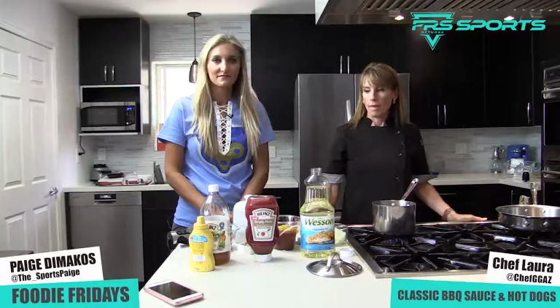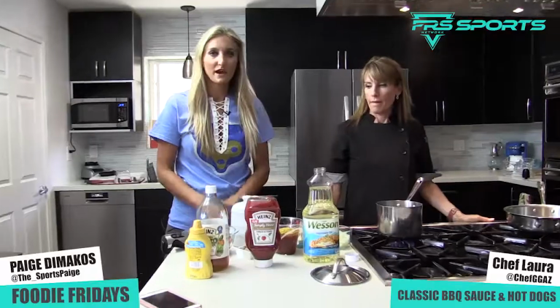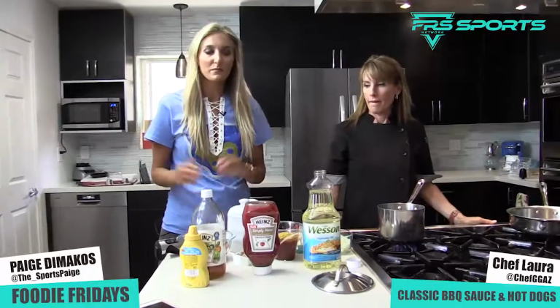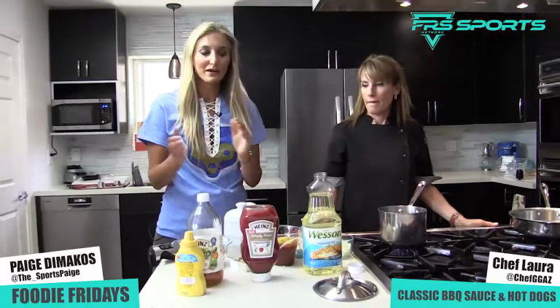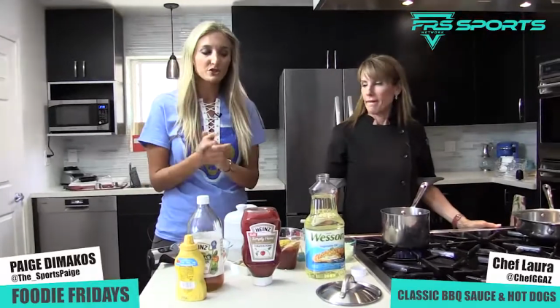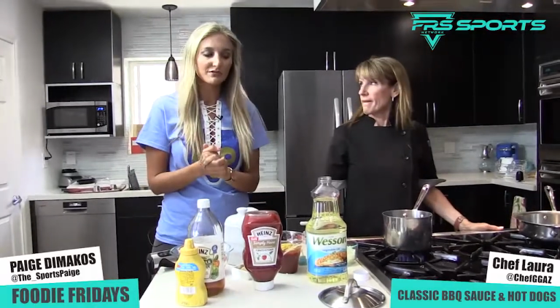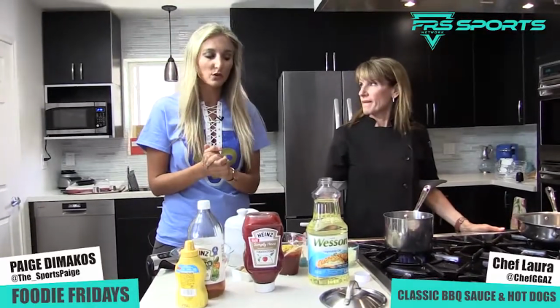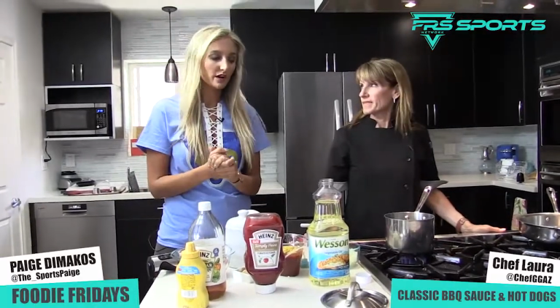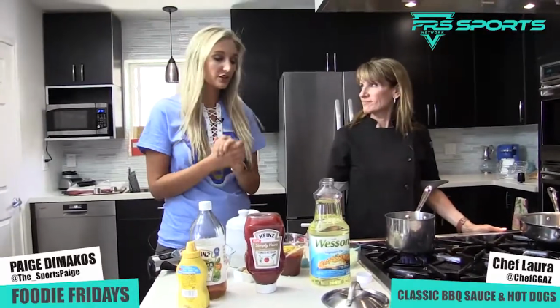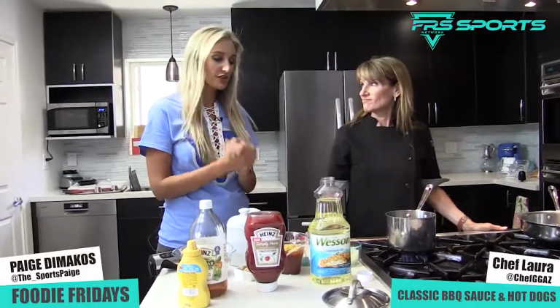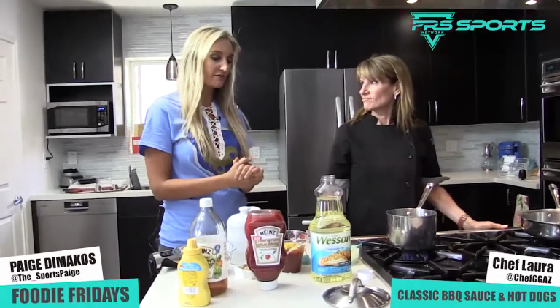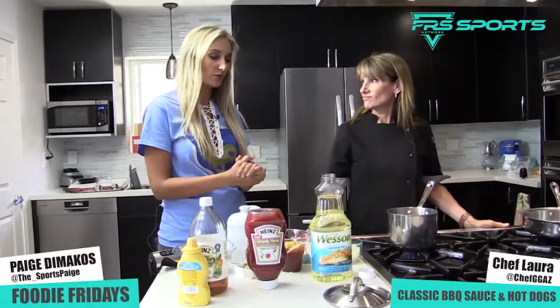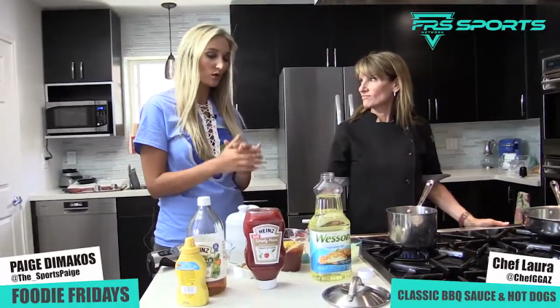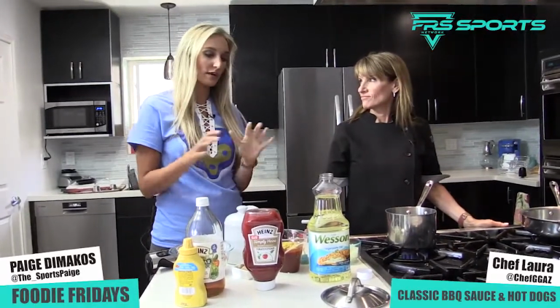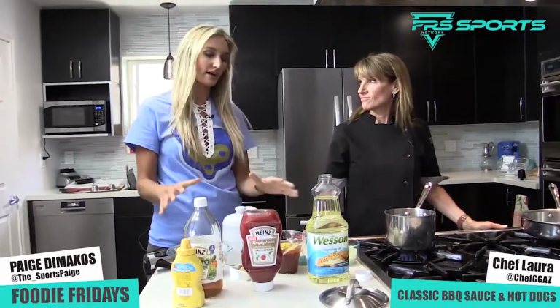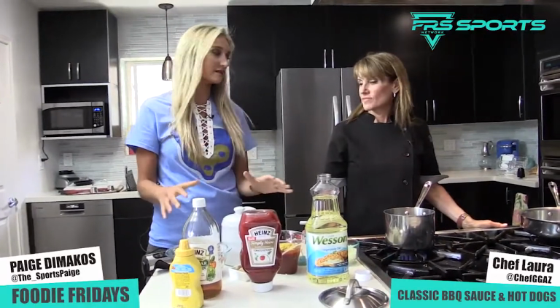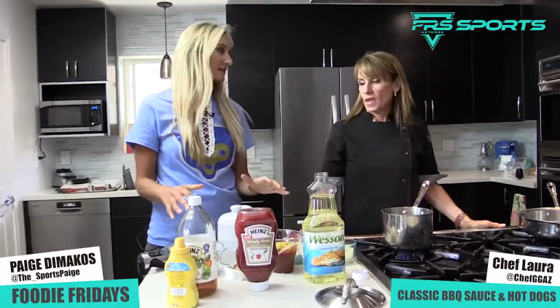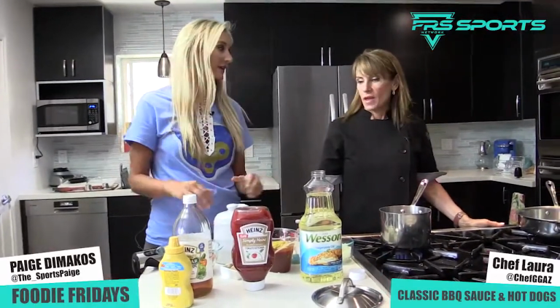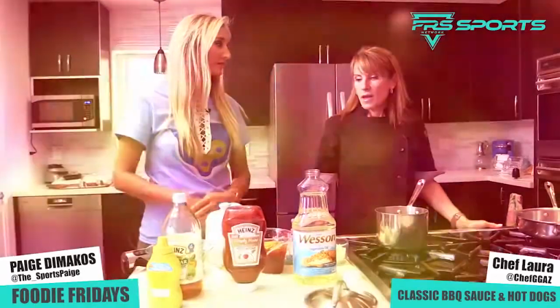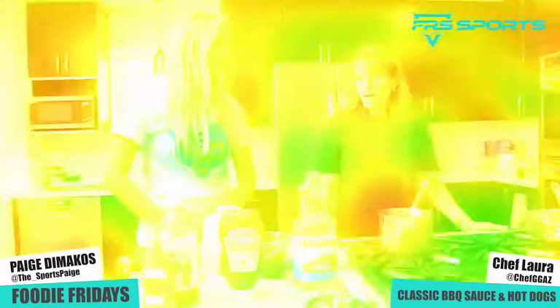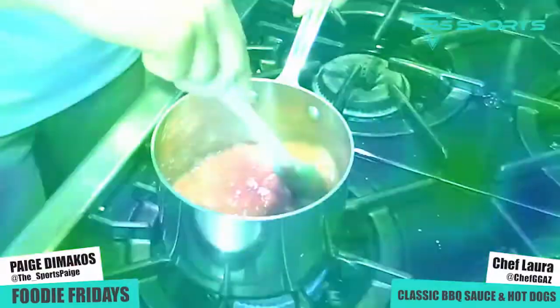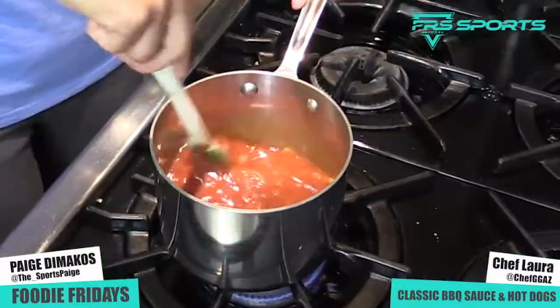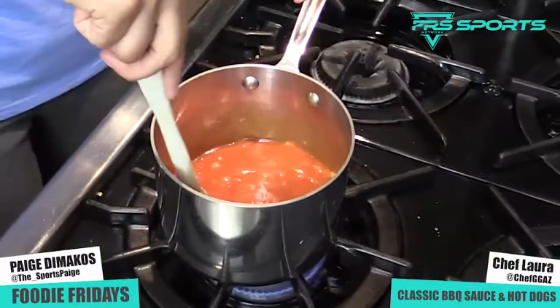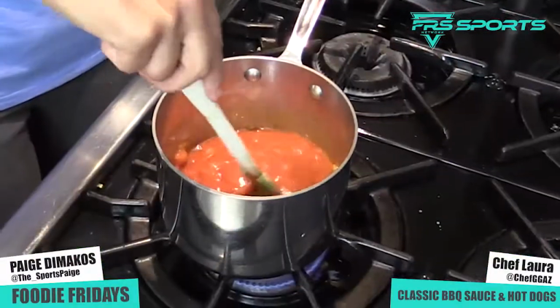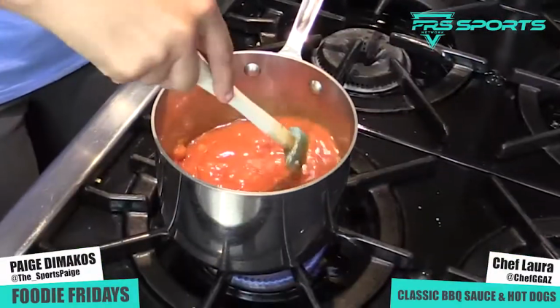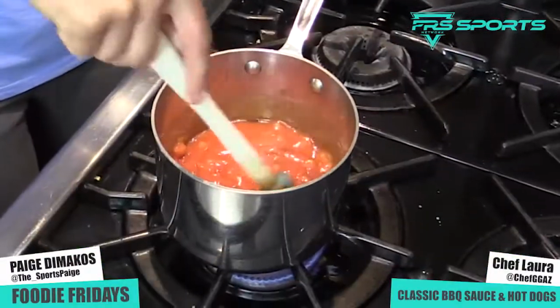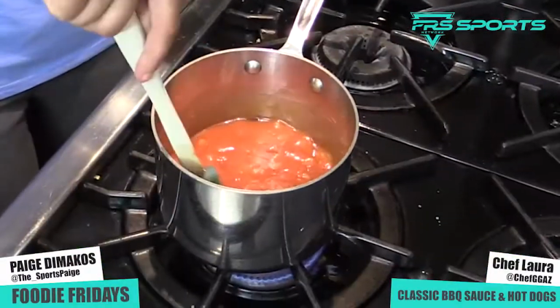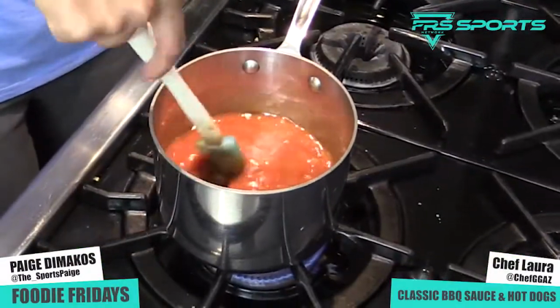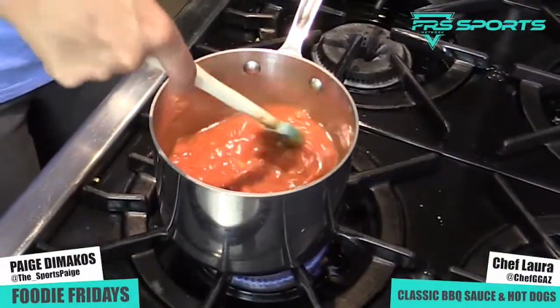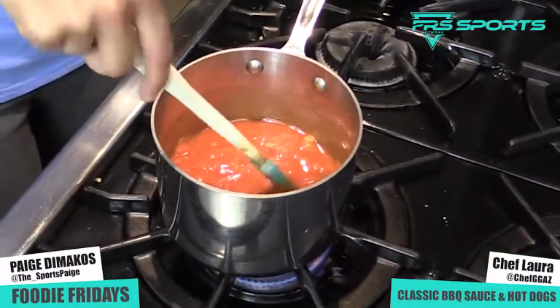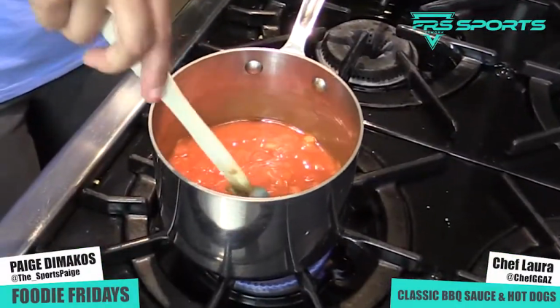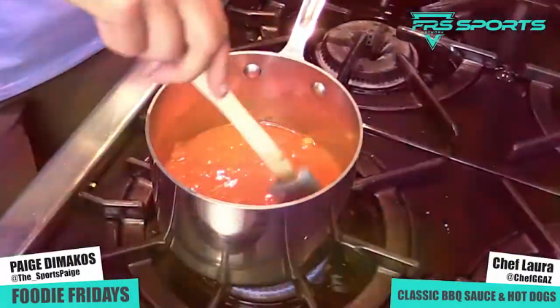All right, back with Chef Laura. Chef, what do we got on deck today? Barbecue sauce. Barbecue sauce — I'm in for that.